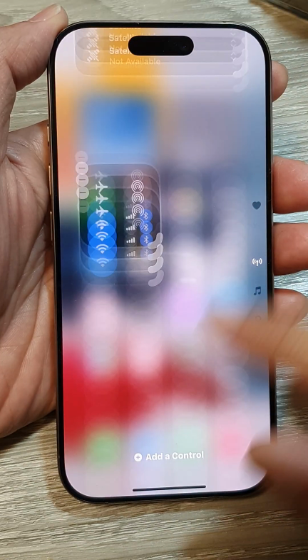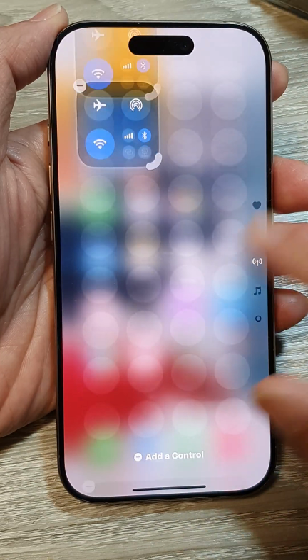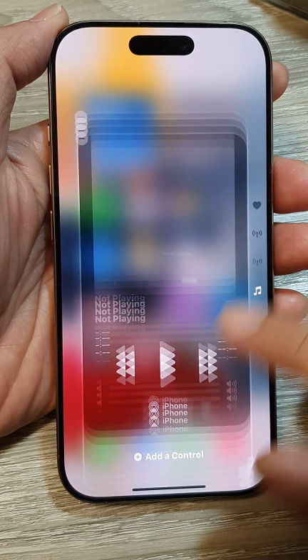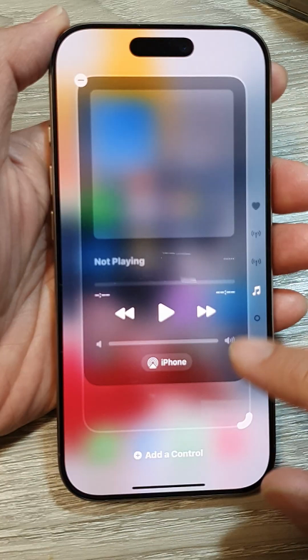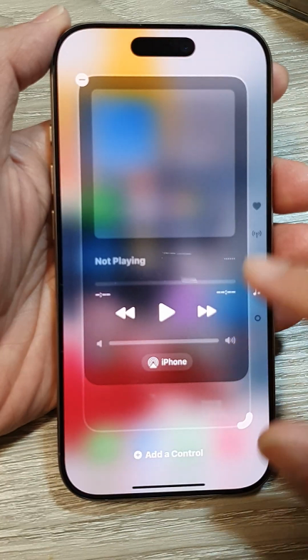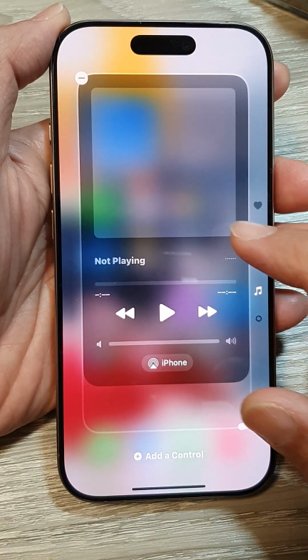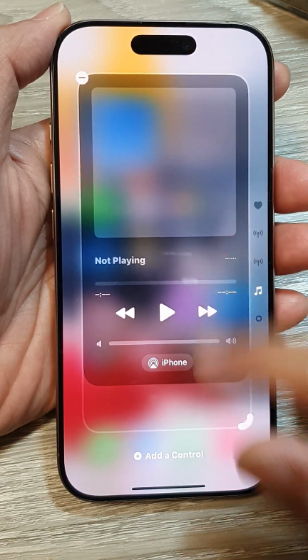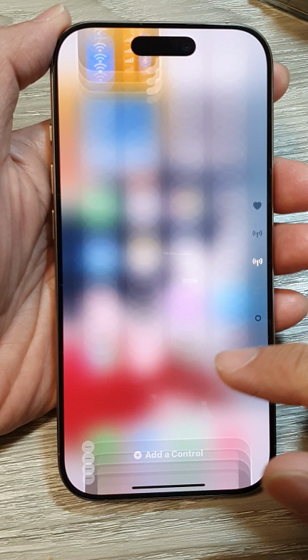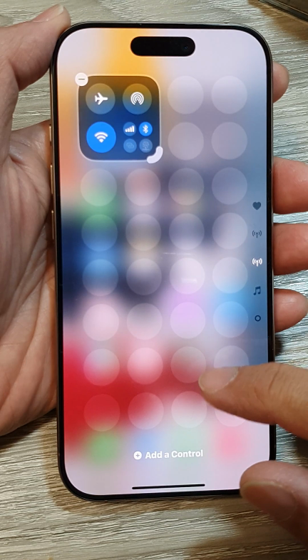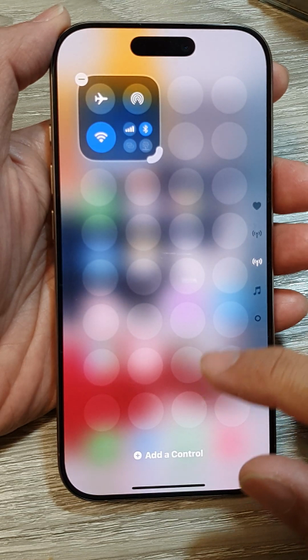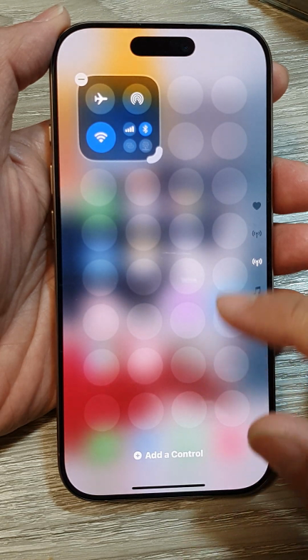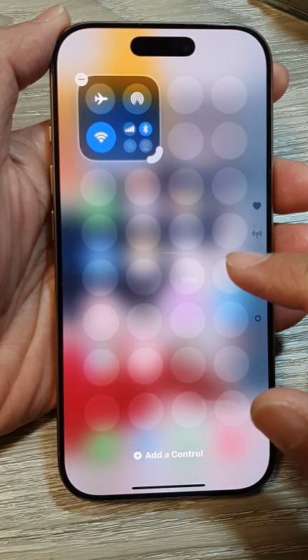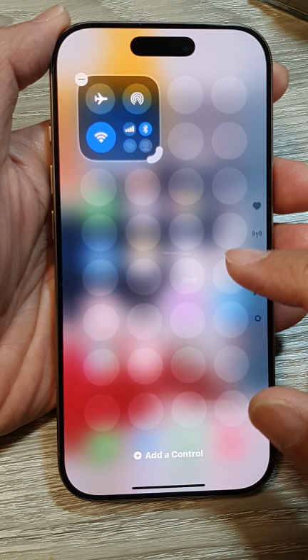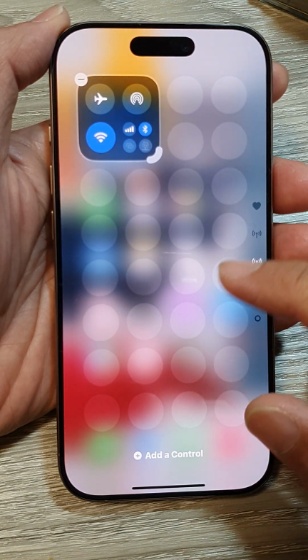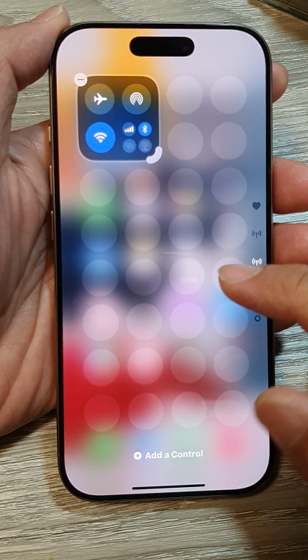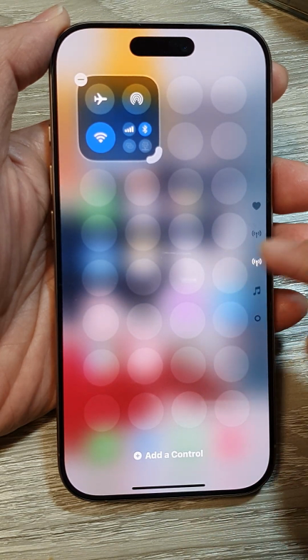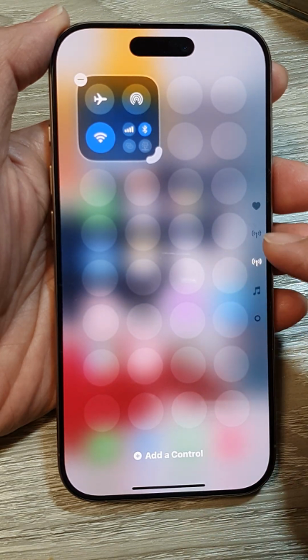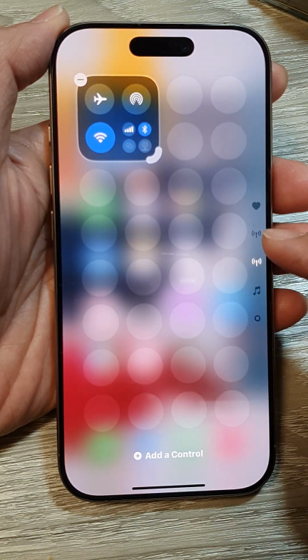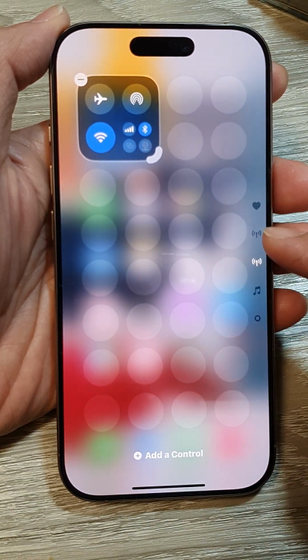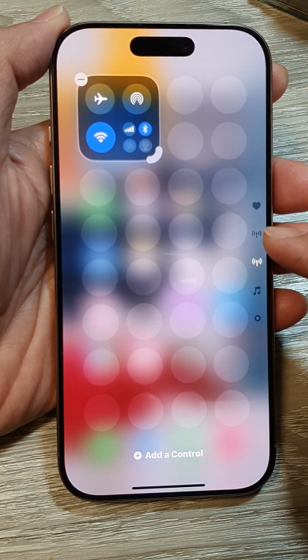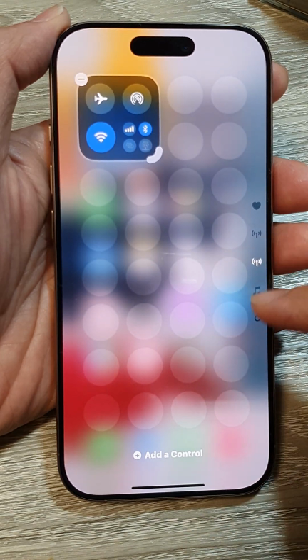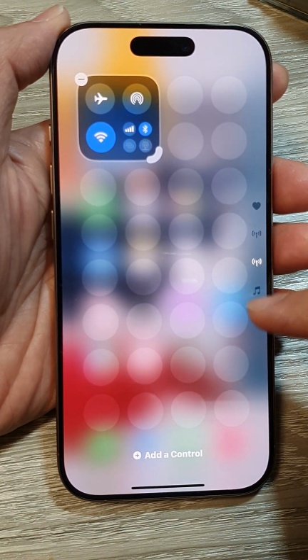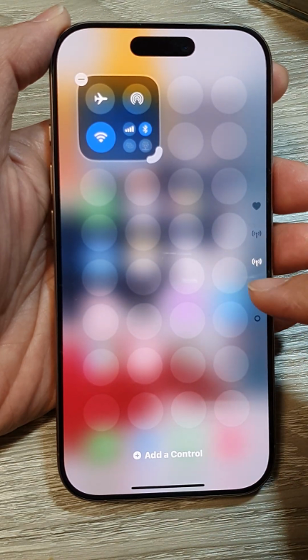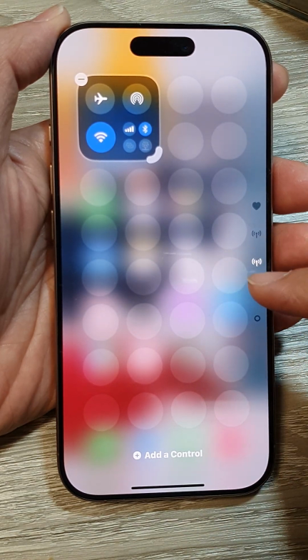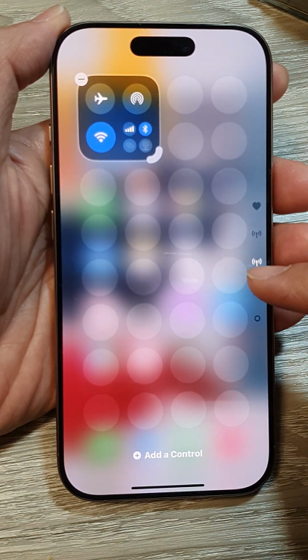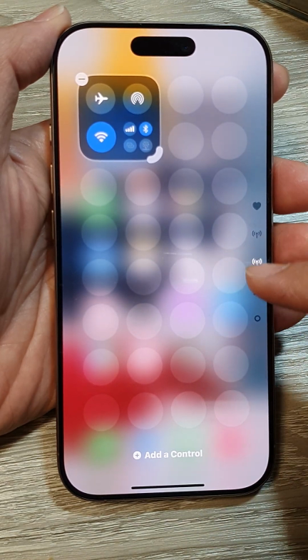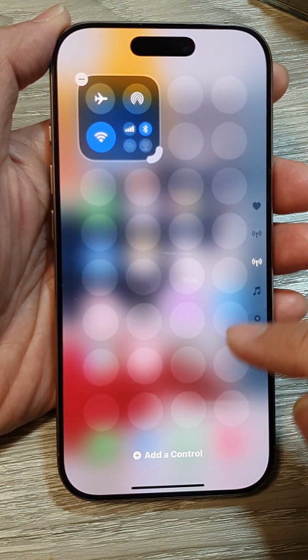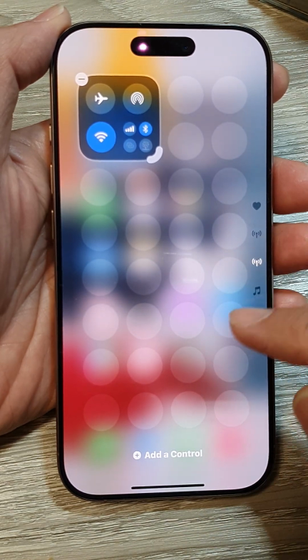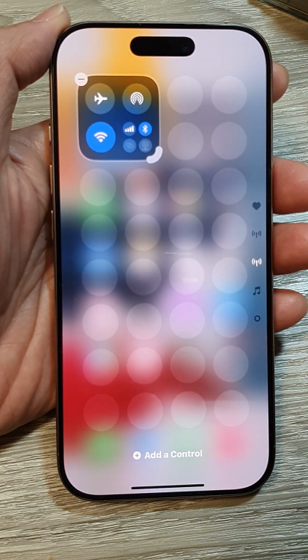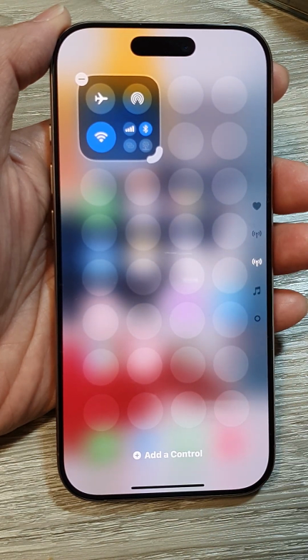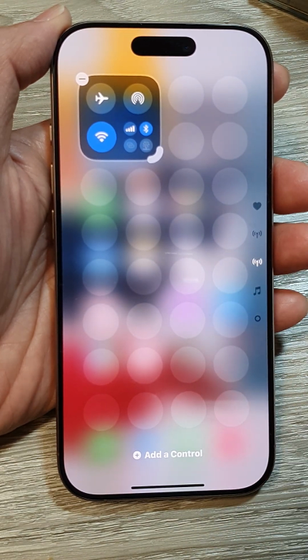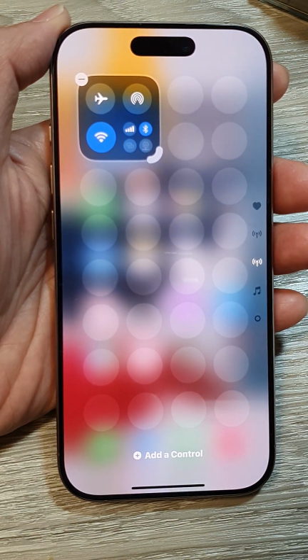That is the new Control Center, allowing you to add in multiple pages and multiple controls.